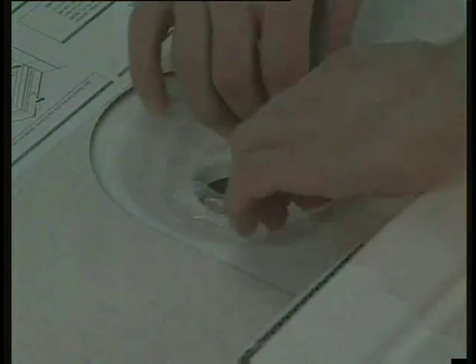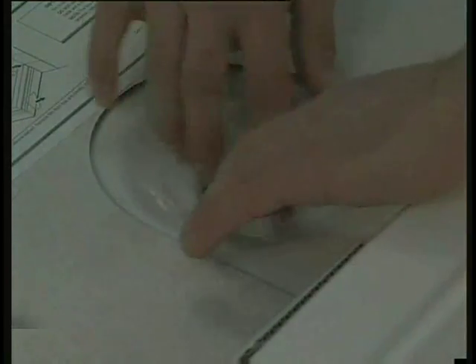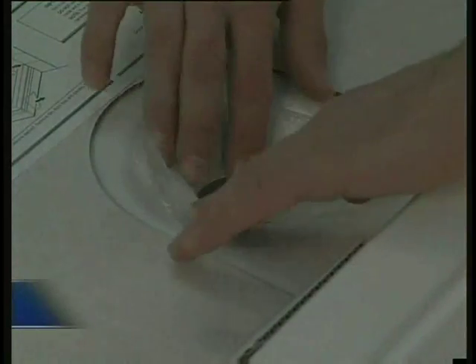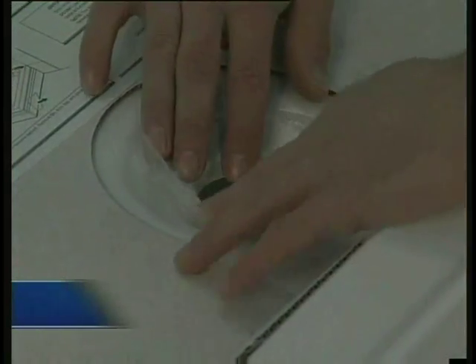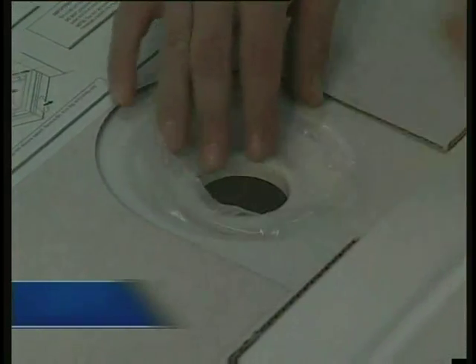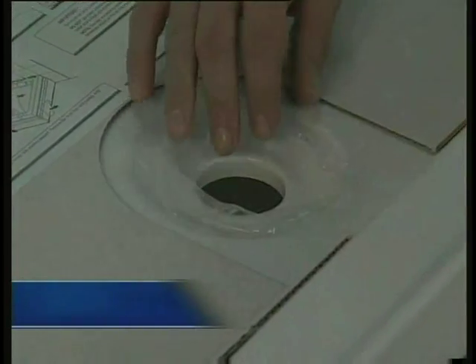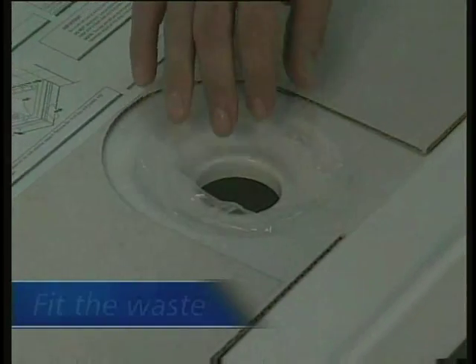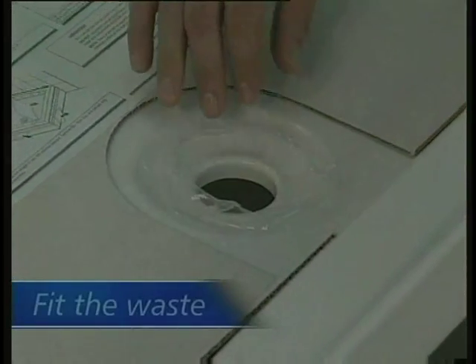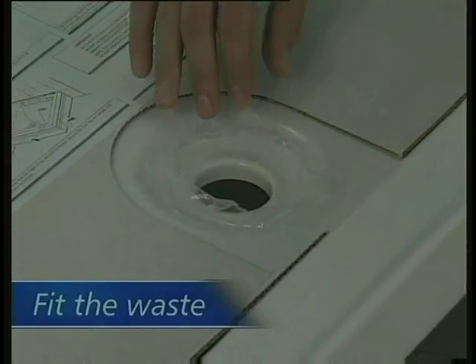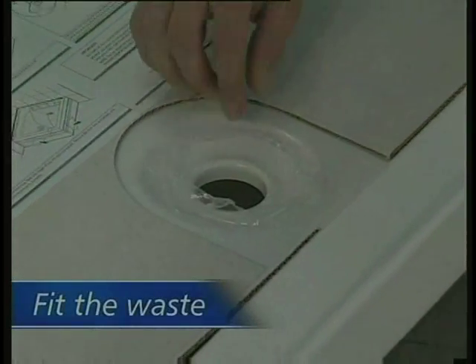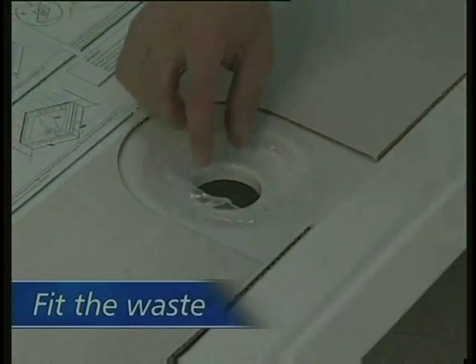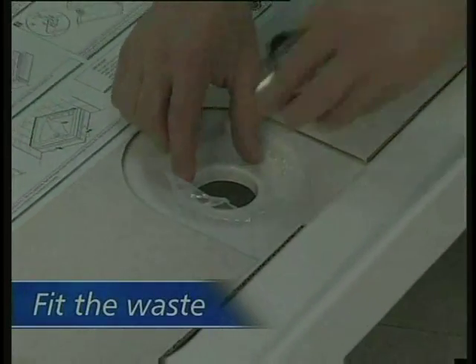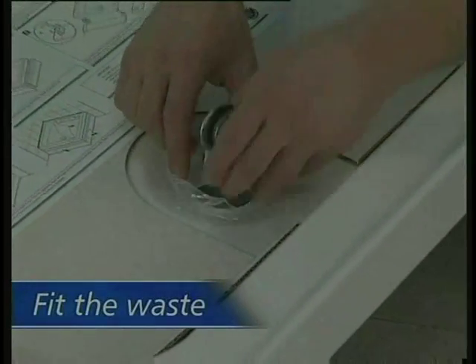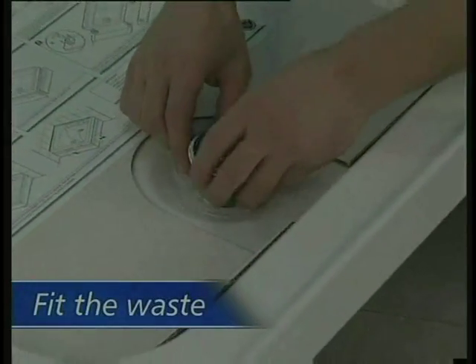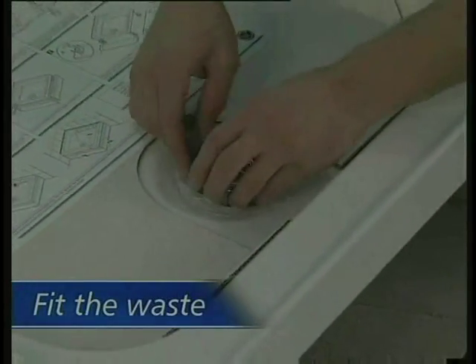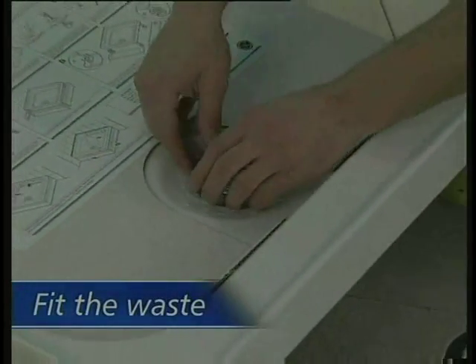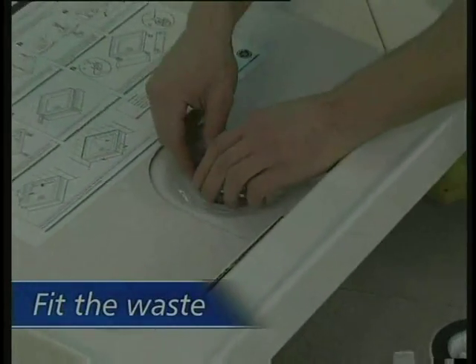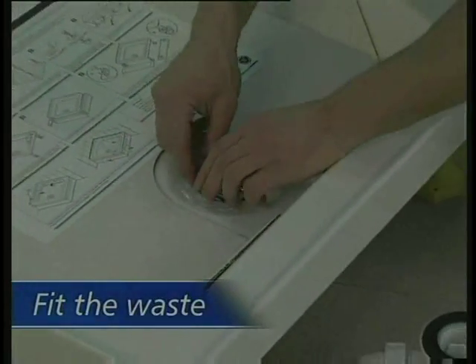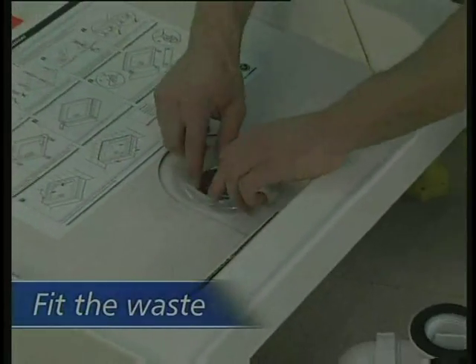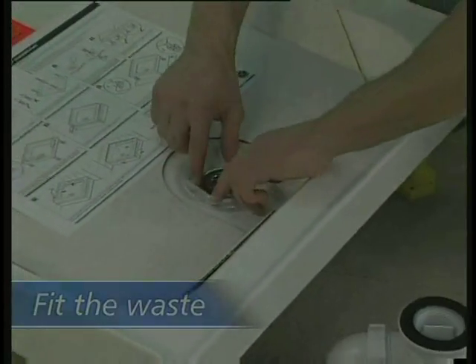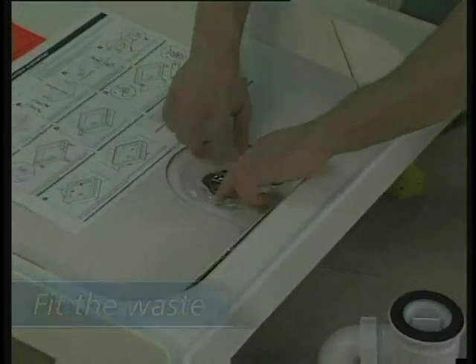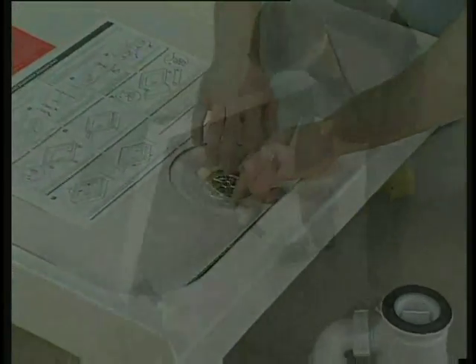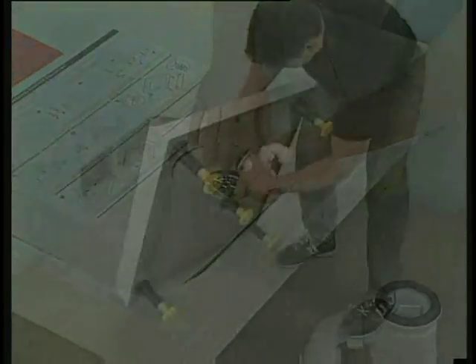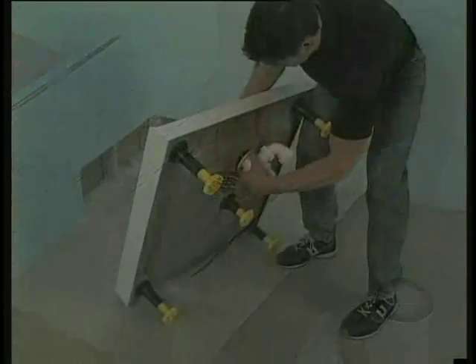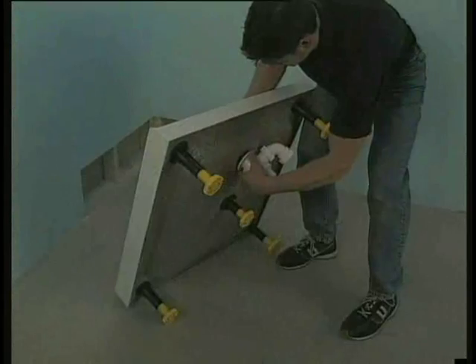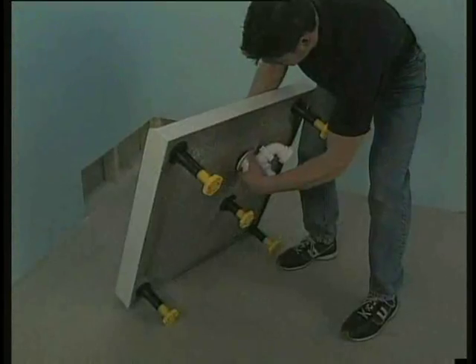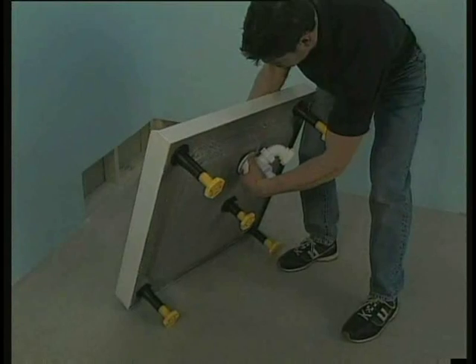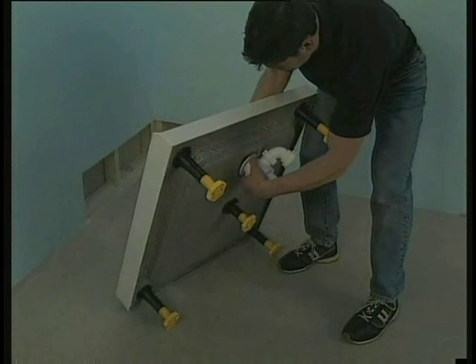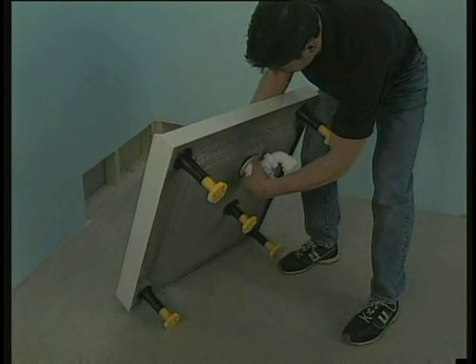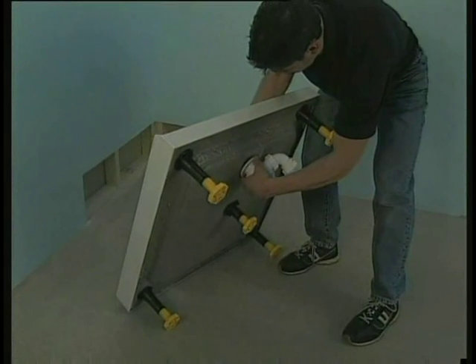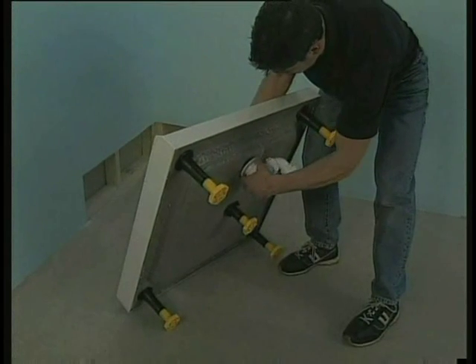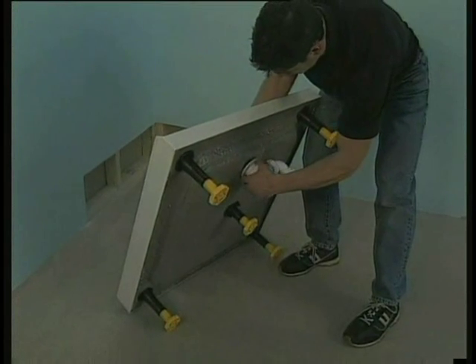Now you can fit the waste. Remove the protective film around the hole and fit the waste.